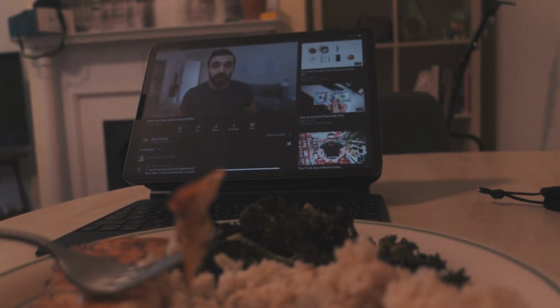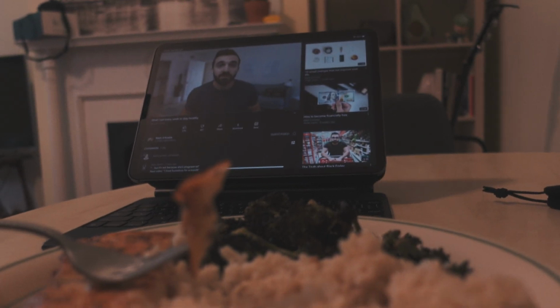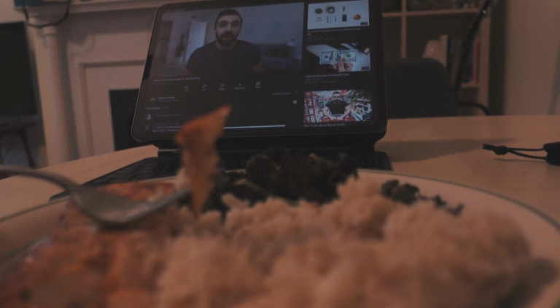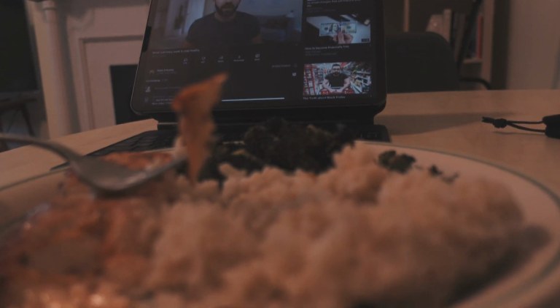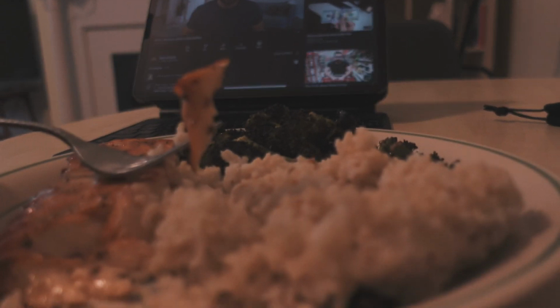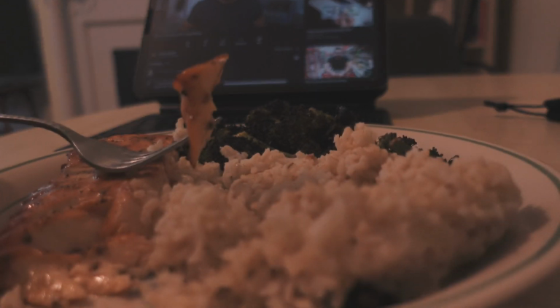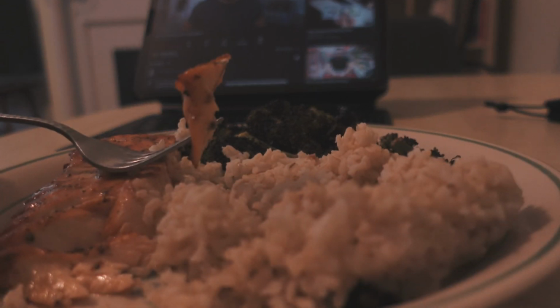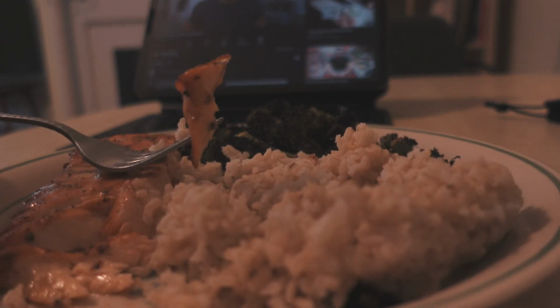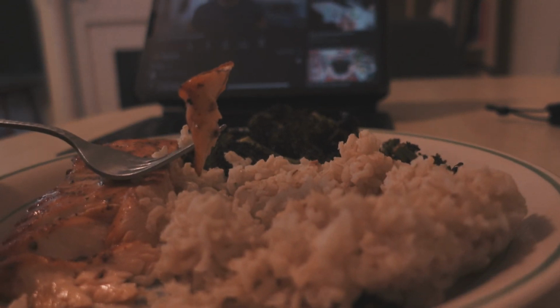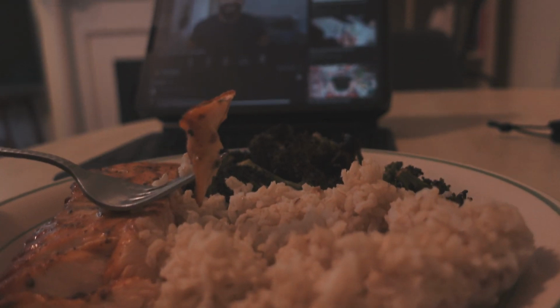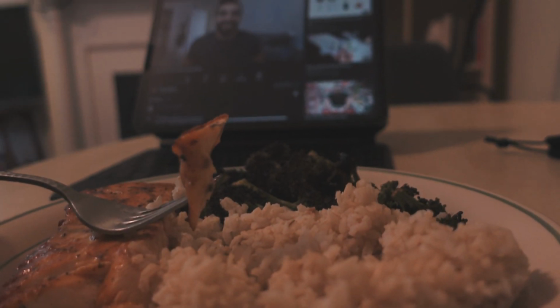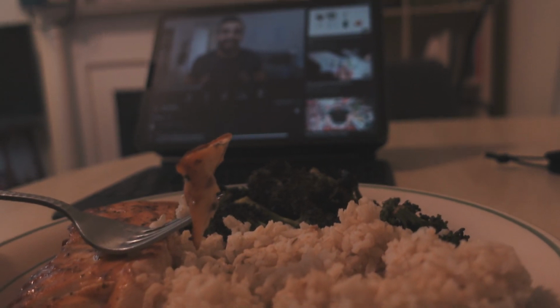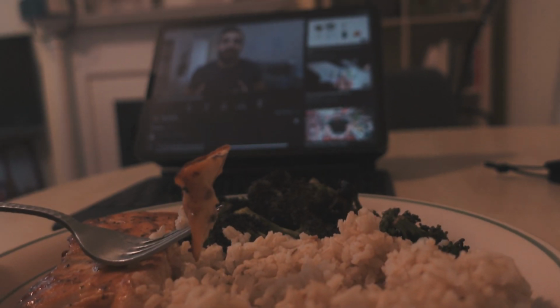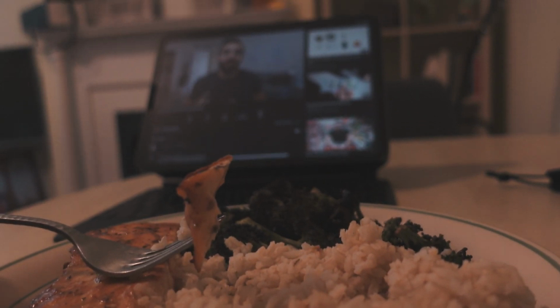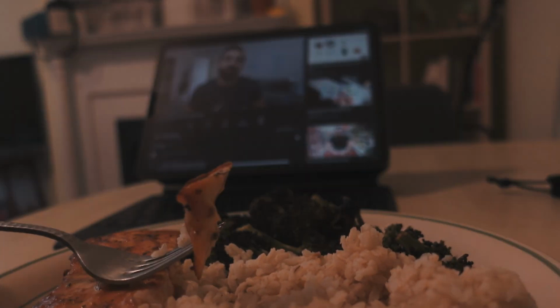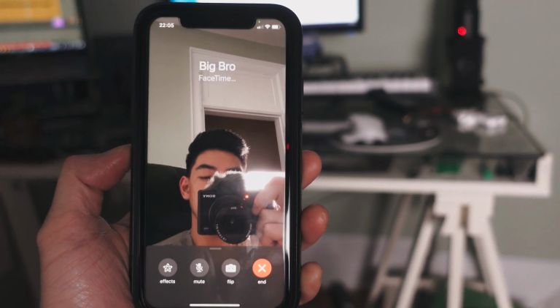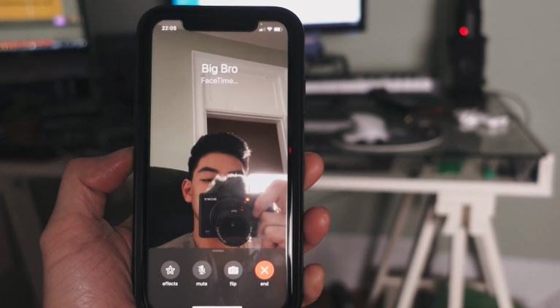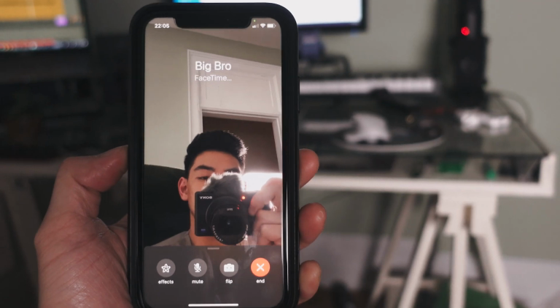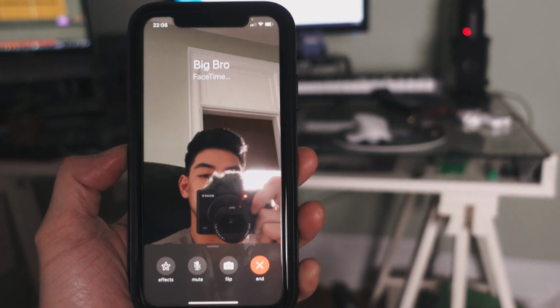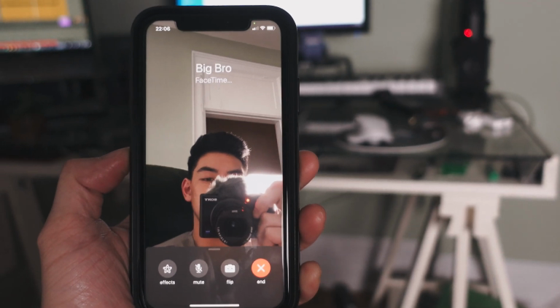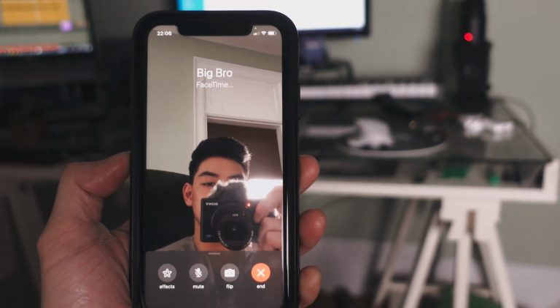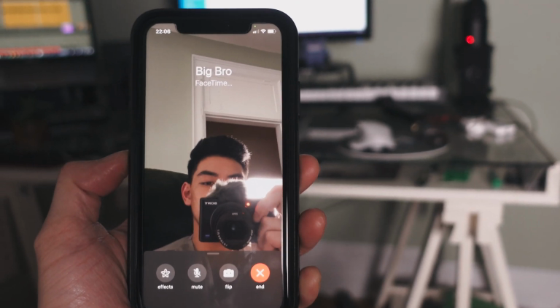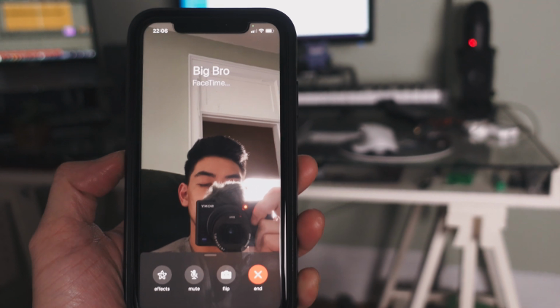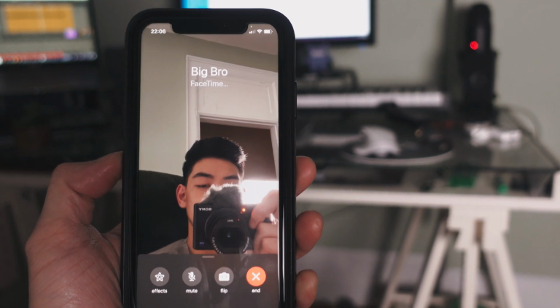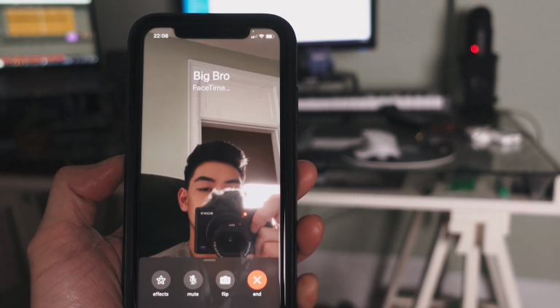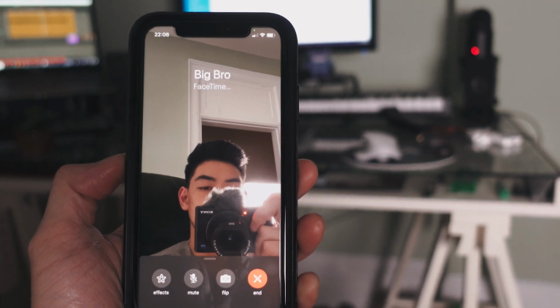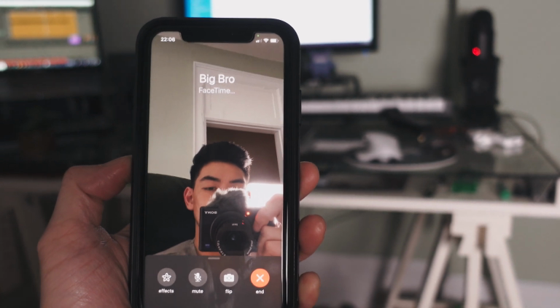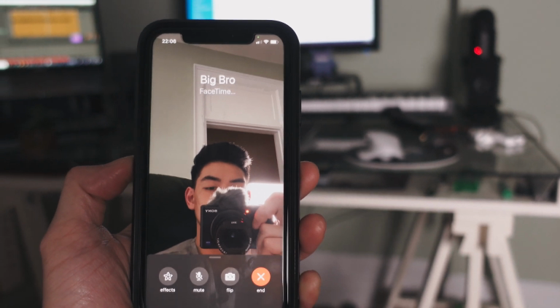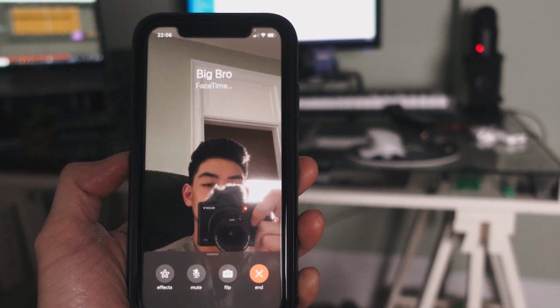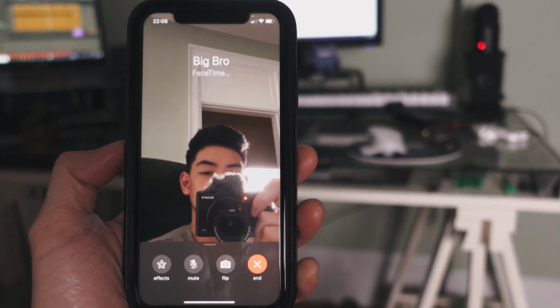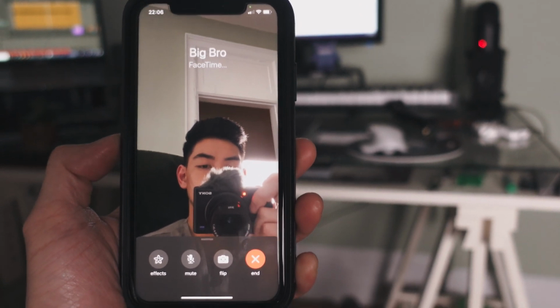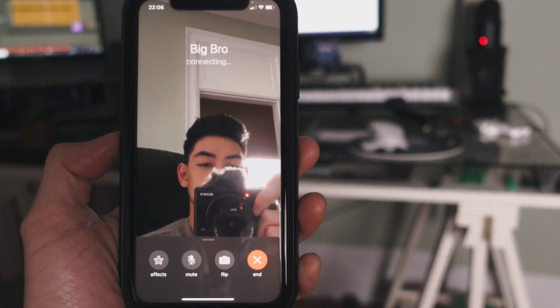I'll have dinner while watching YouTube videos, and then call Mike to check in on some projects that we're working on.